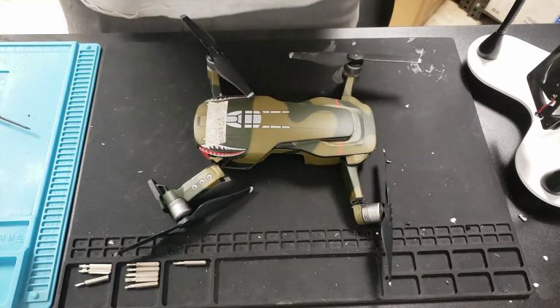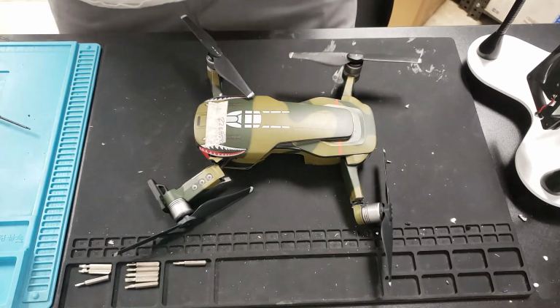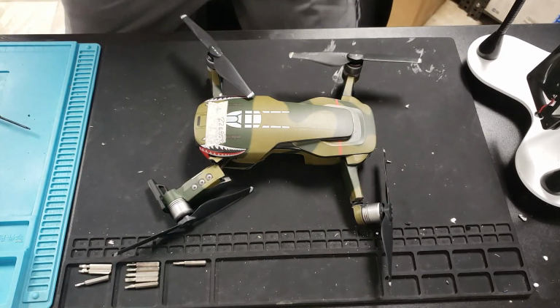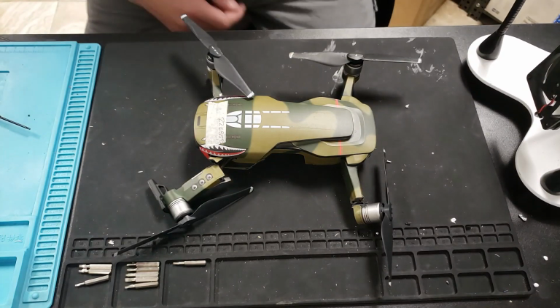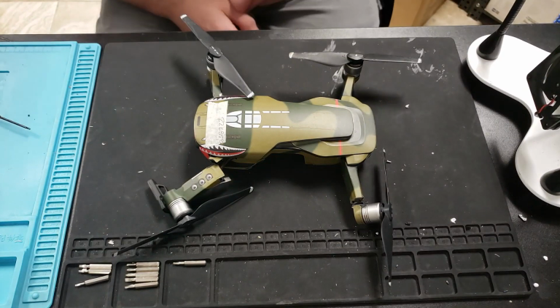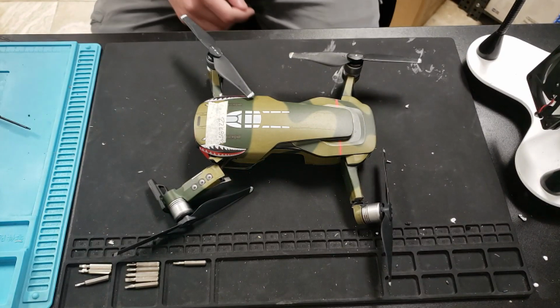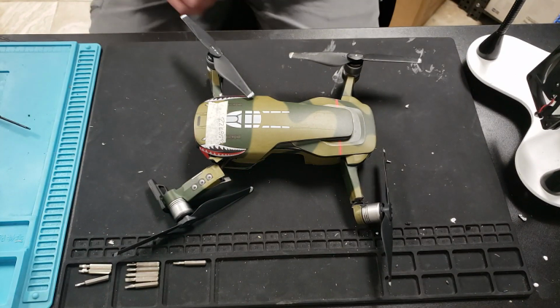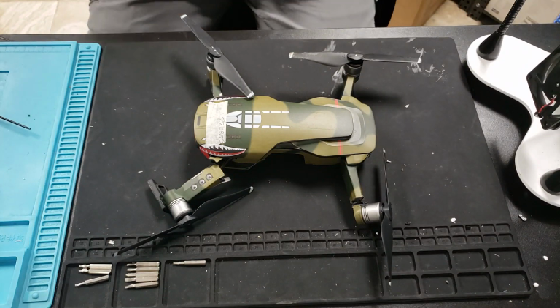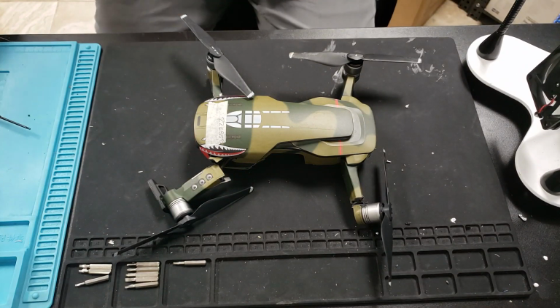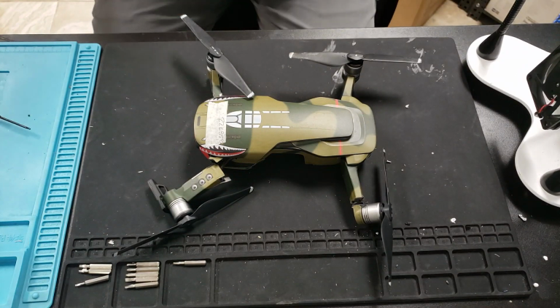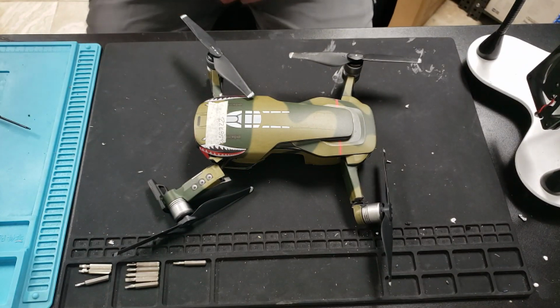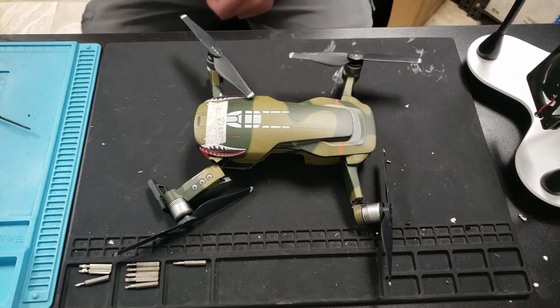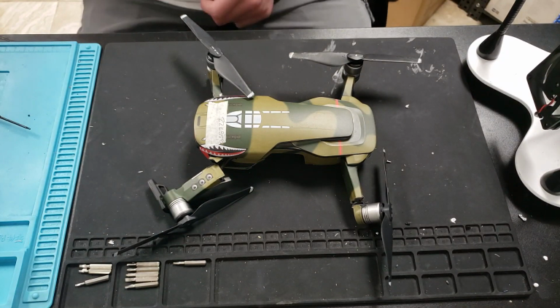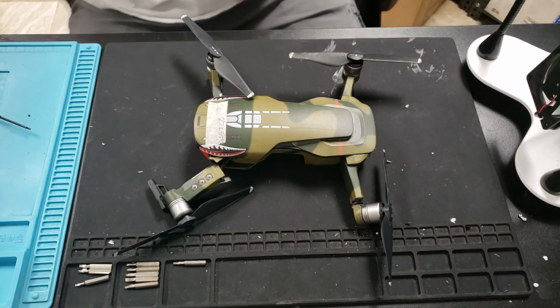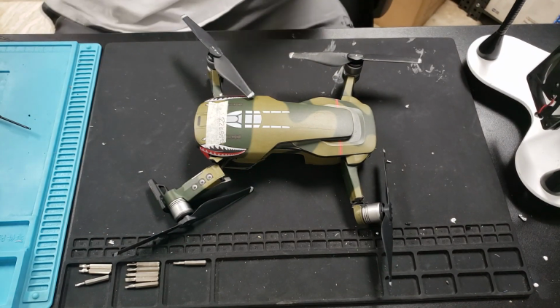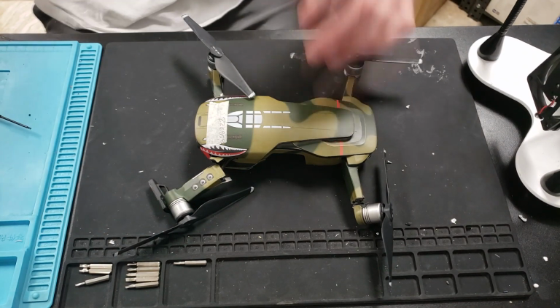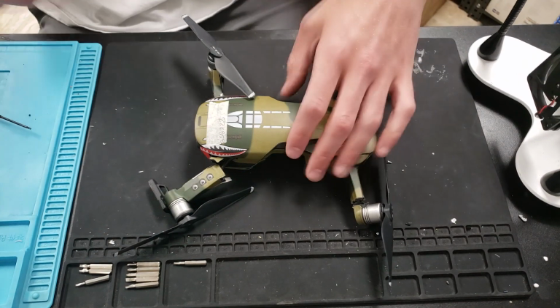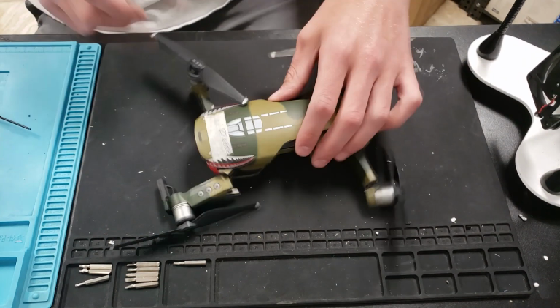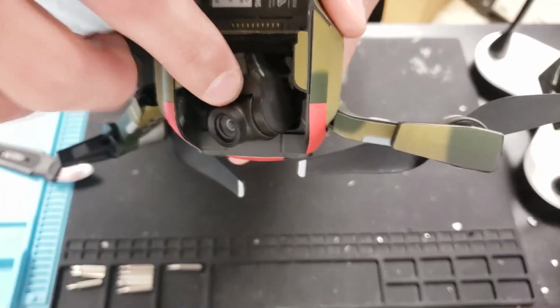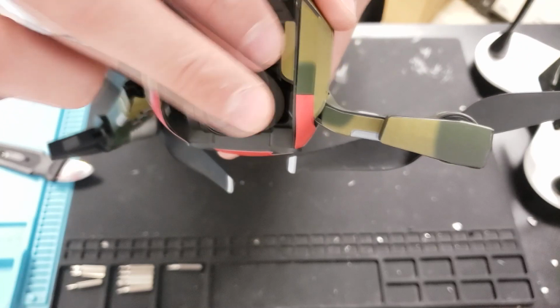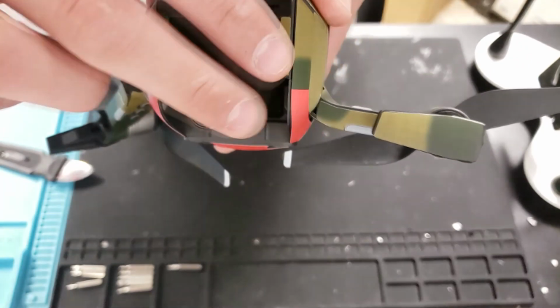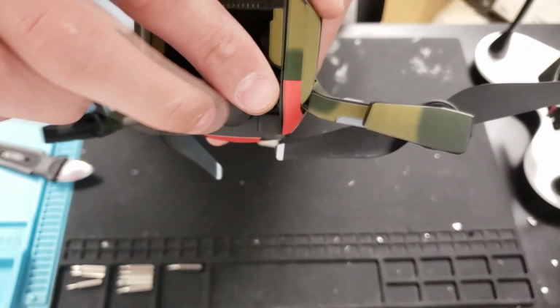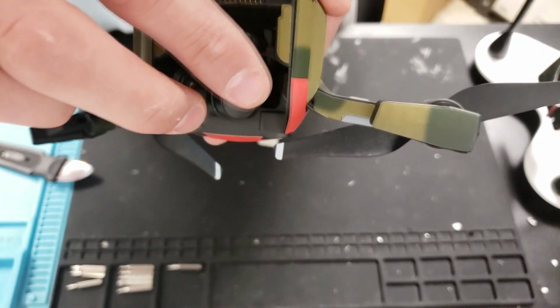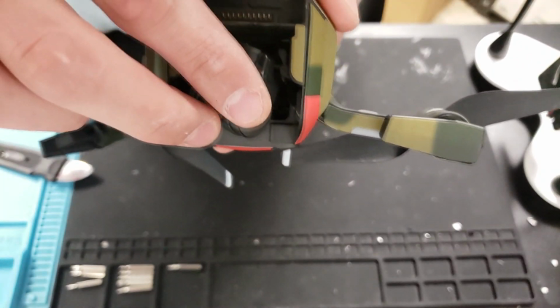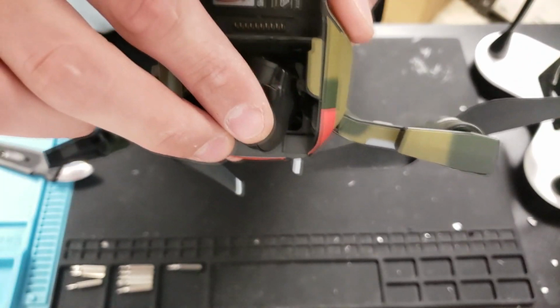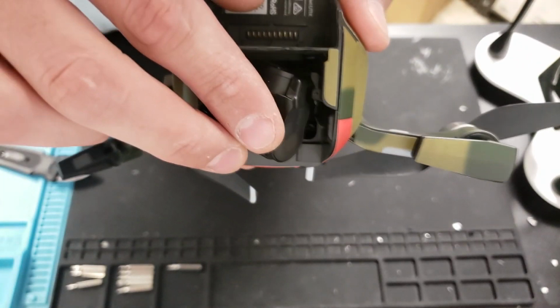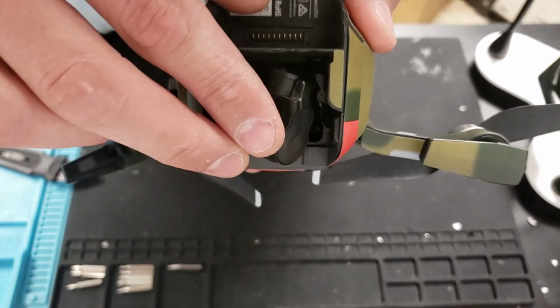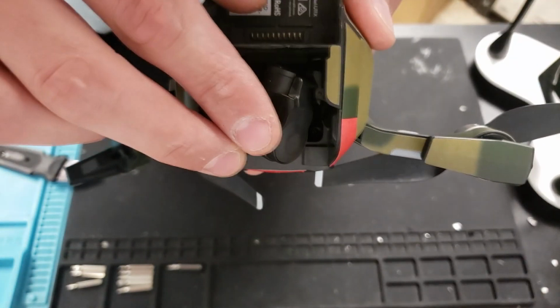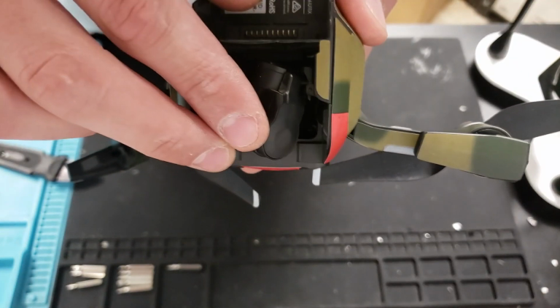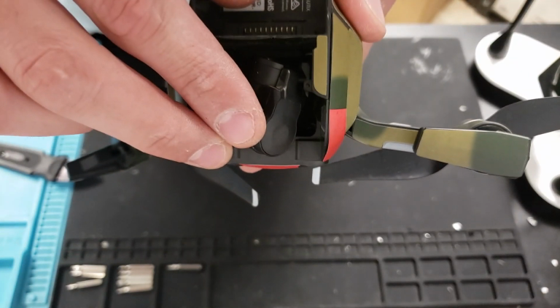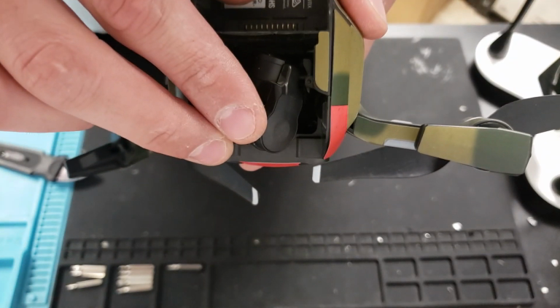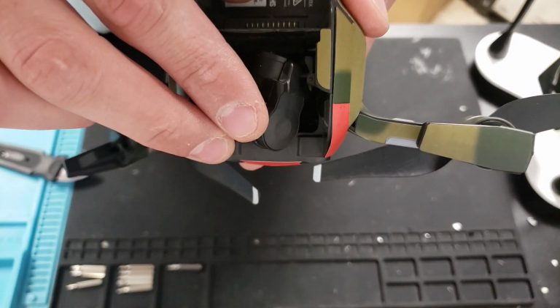Hey guys, how's it going today? I'm going to be showing you how to replace your front and back arm on the Mavic Air.